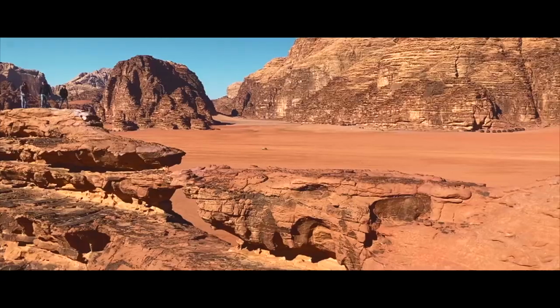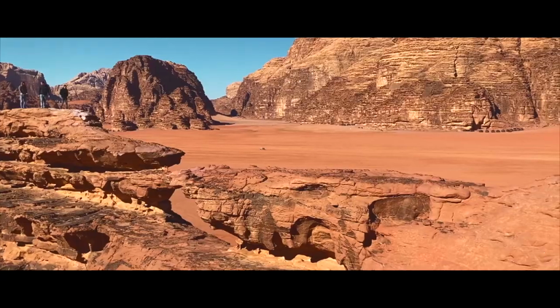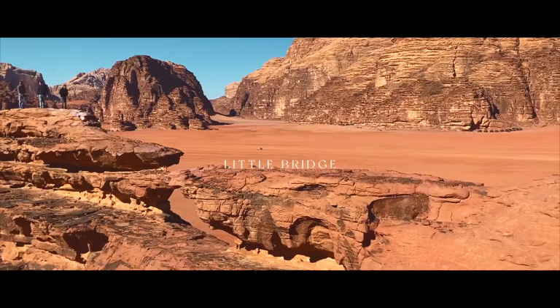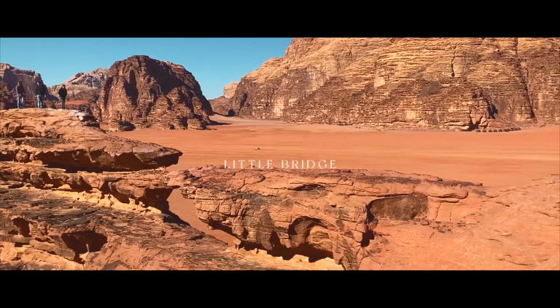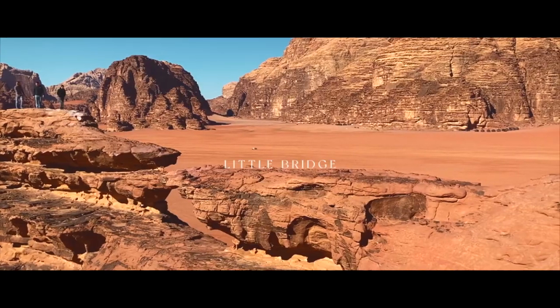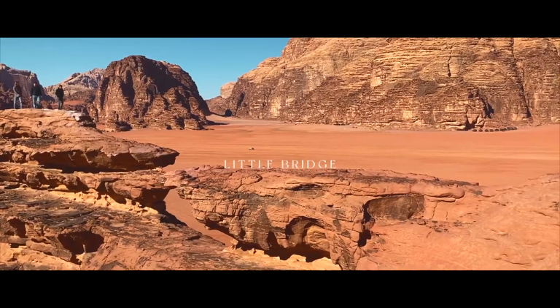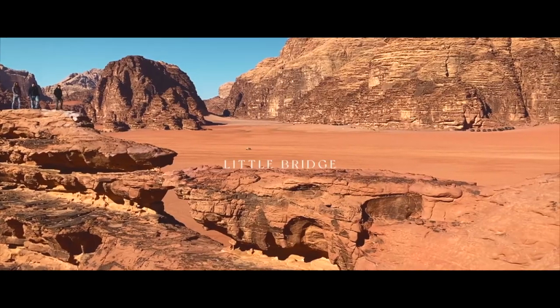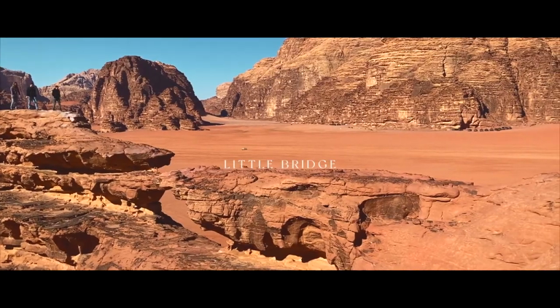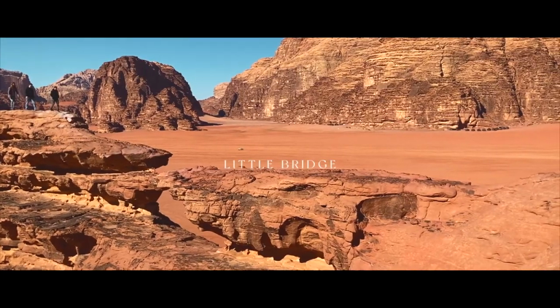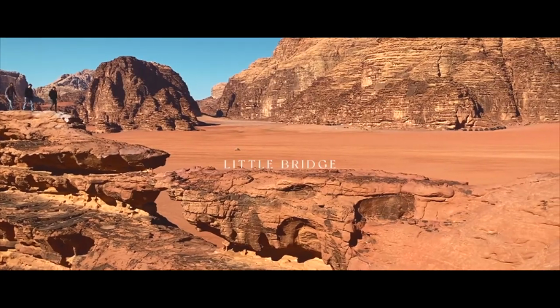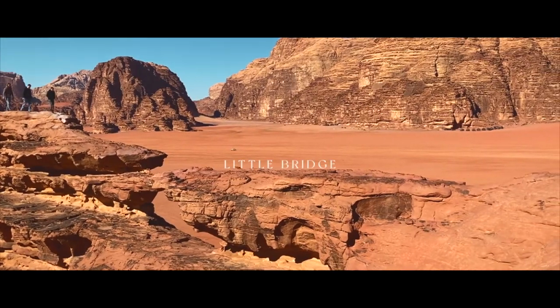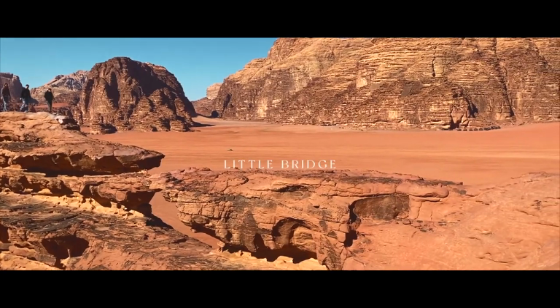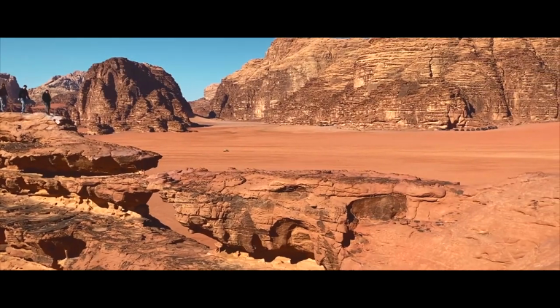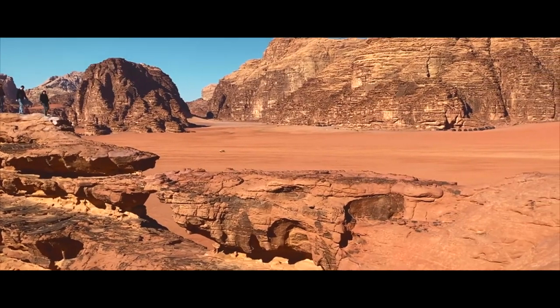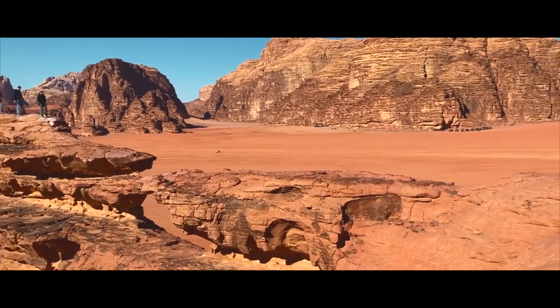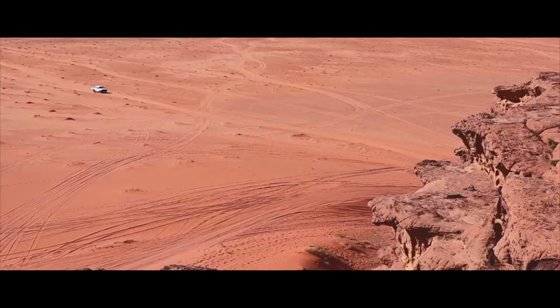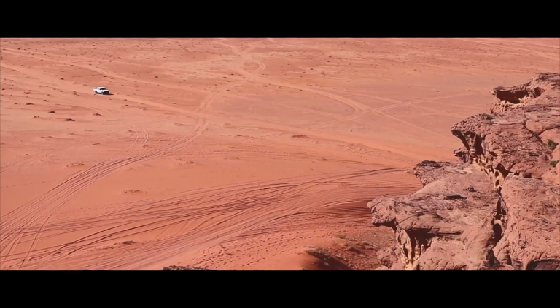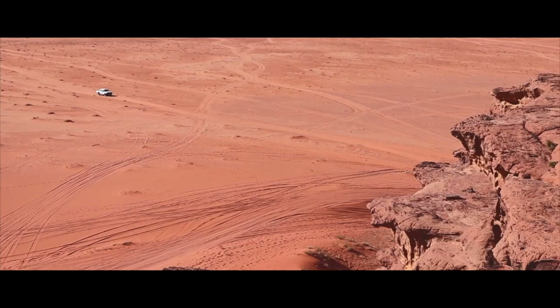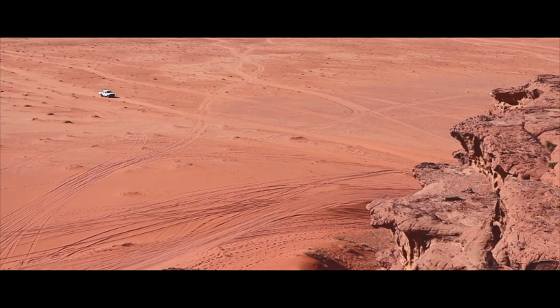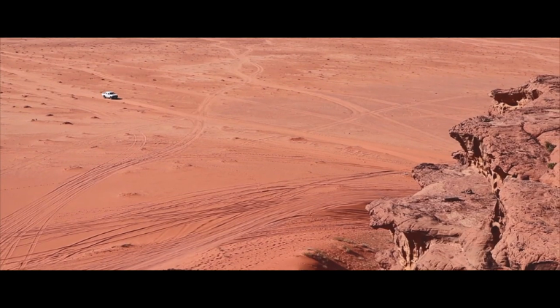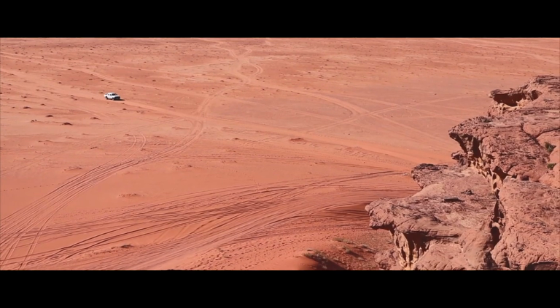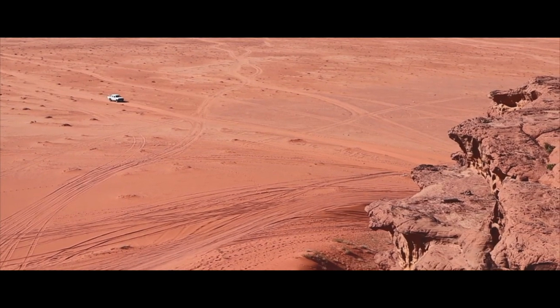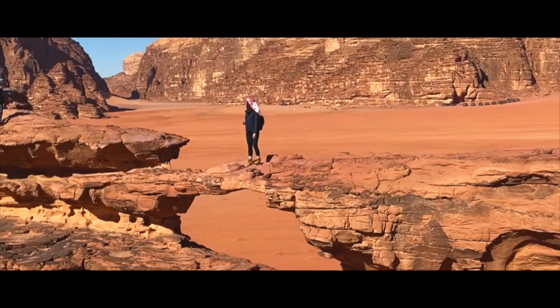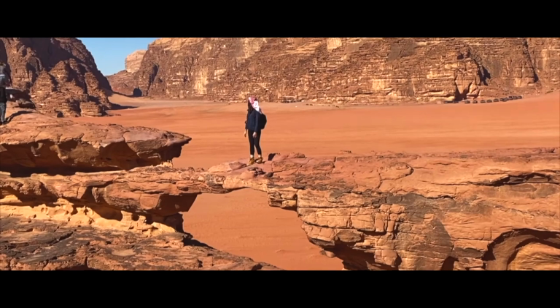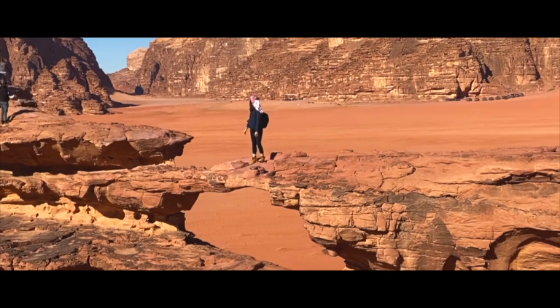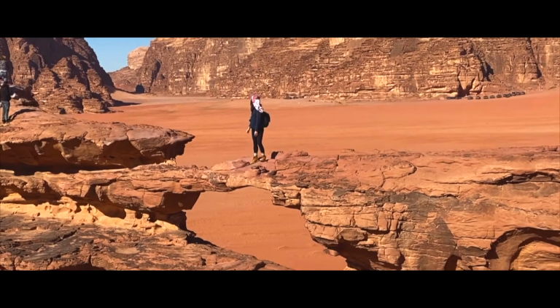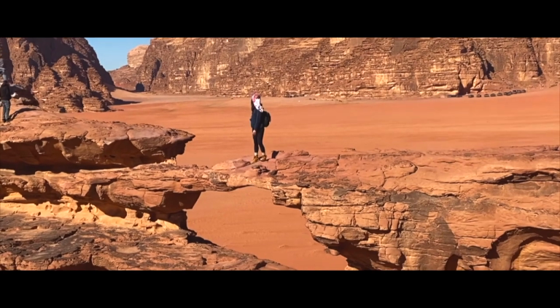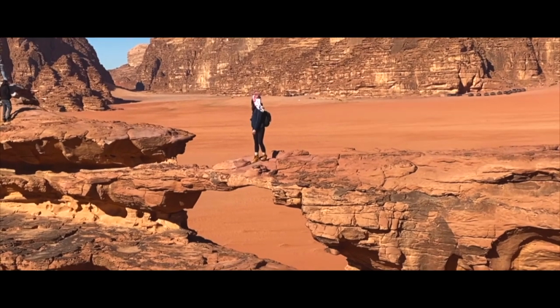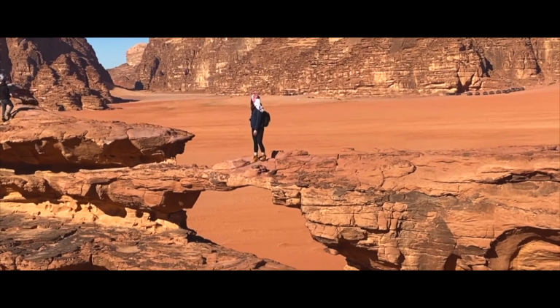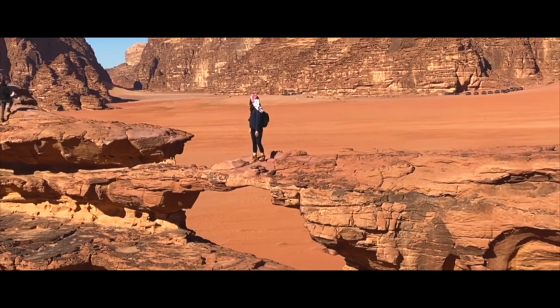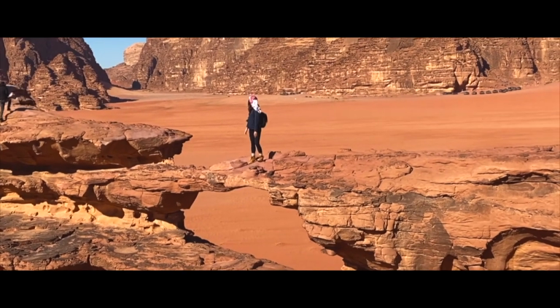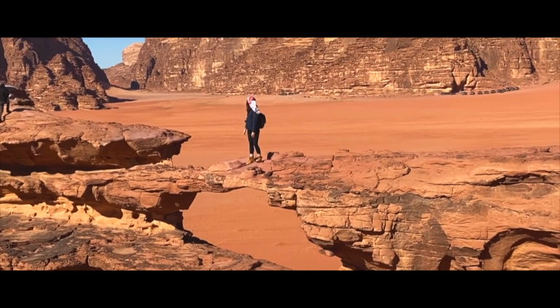Next stop was Little Bridge. Spanning about four metres long, it is one of Wadi Rum's most popular bridges that's easier to climb.